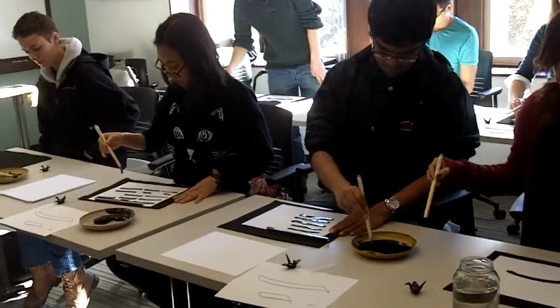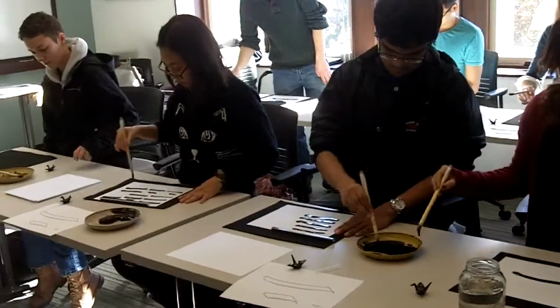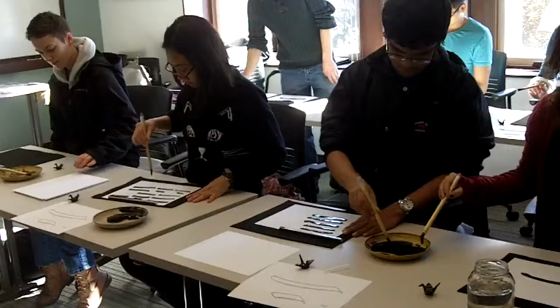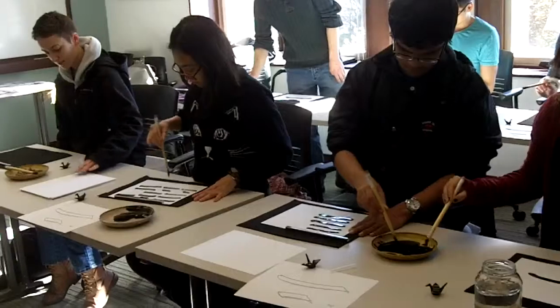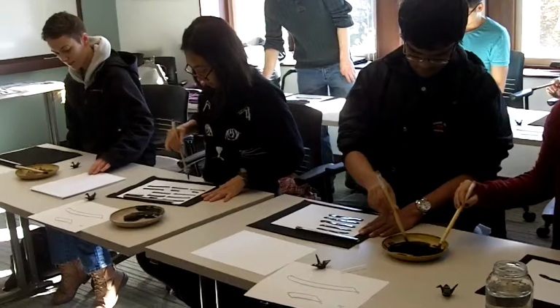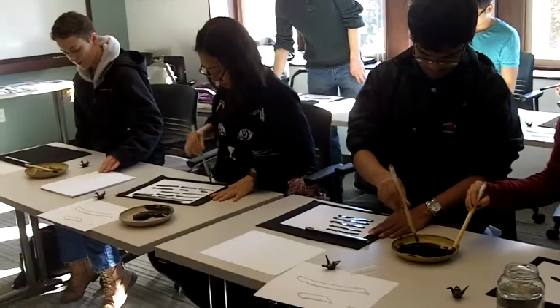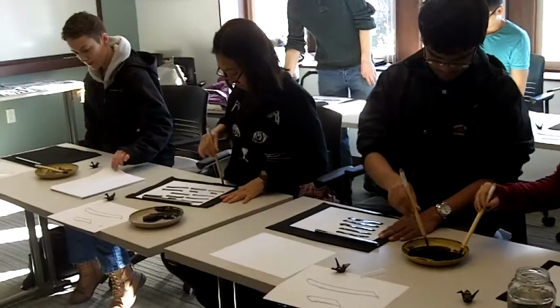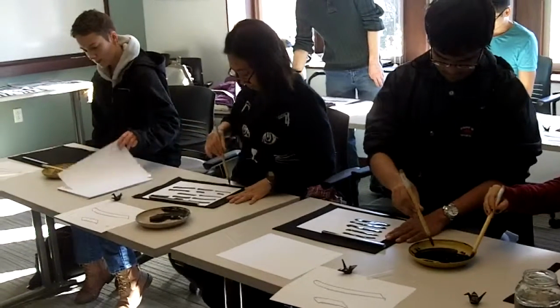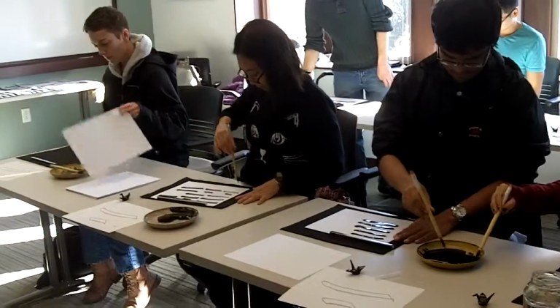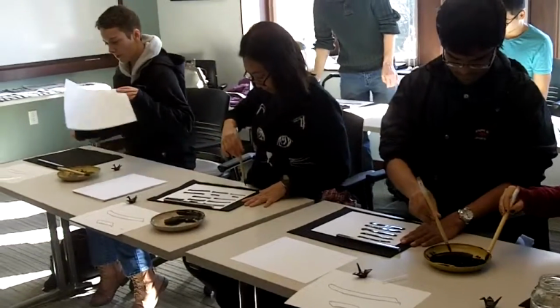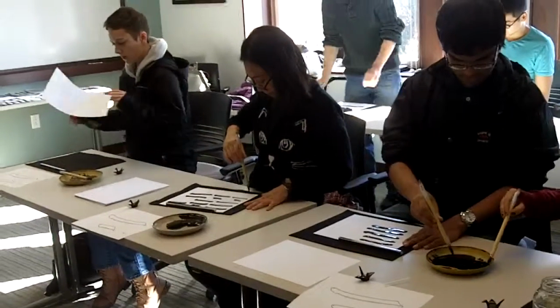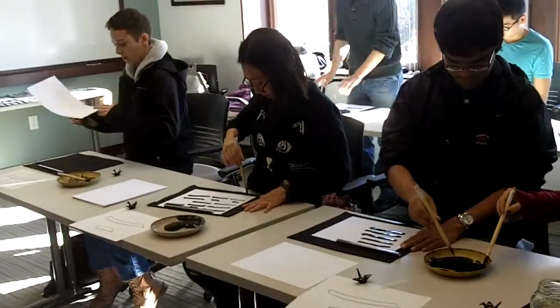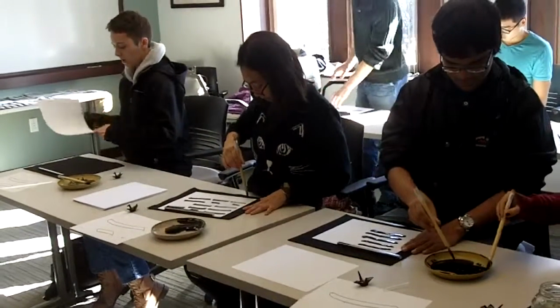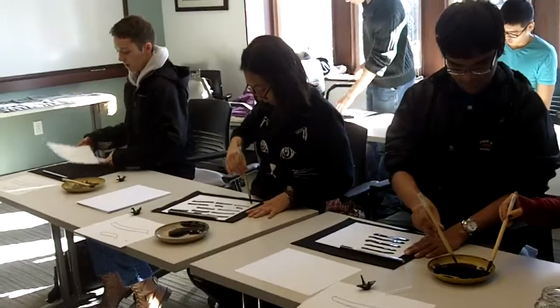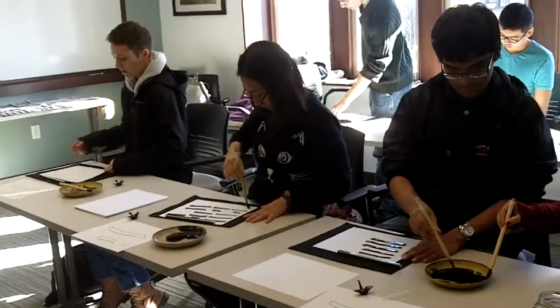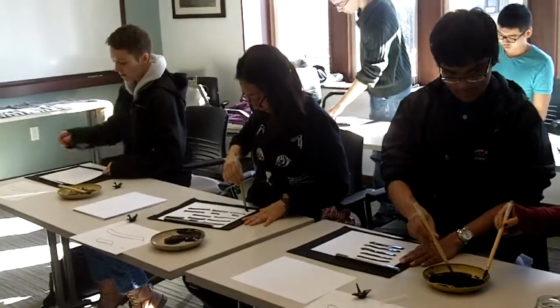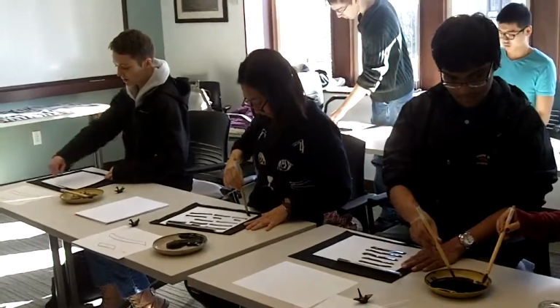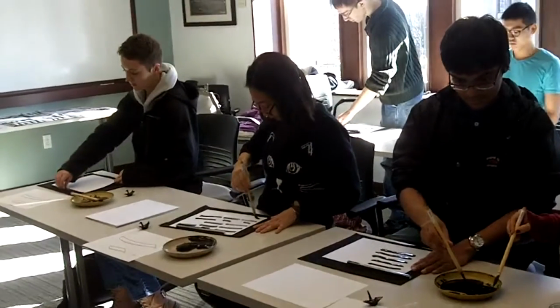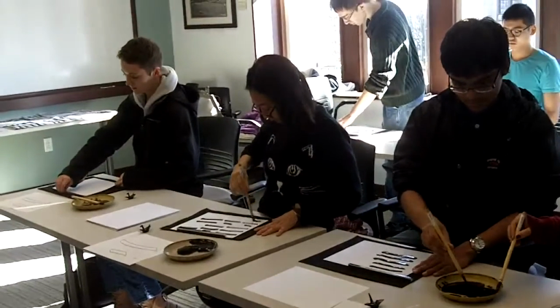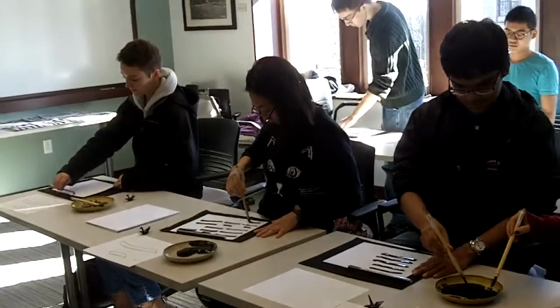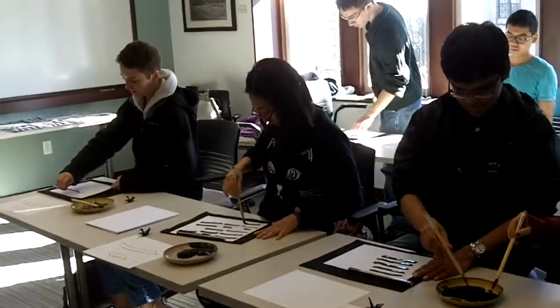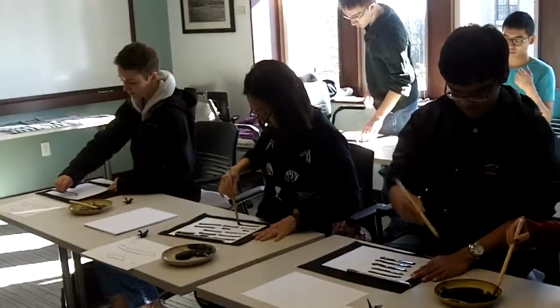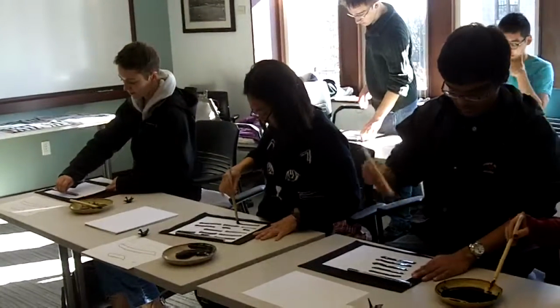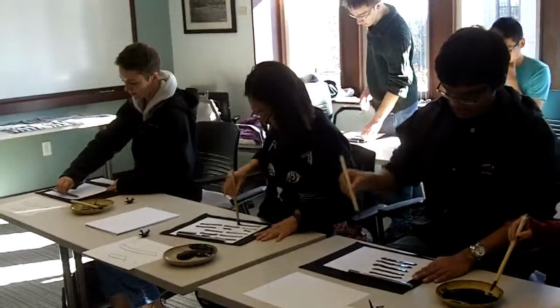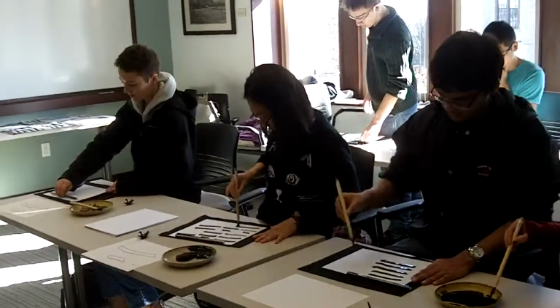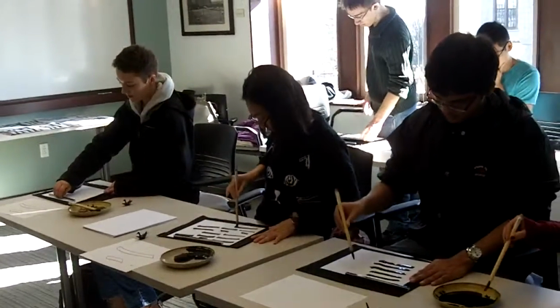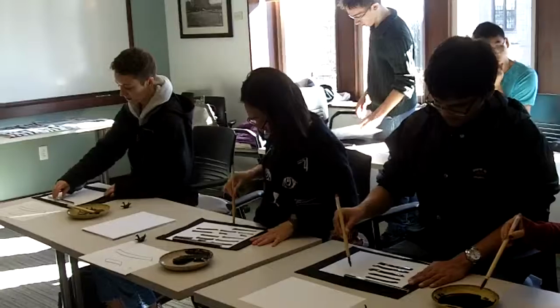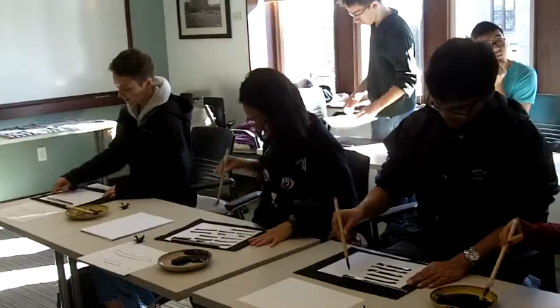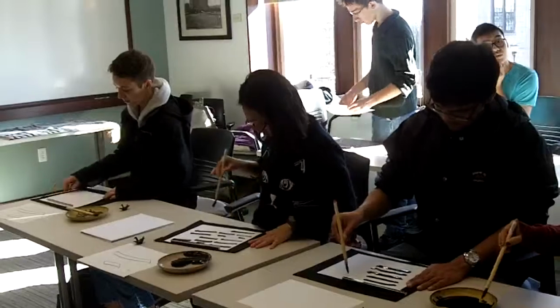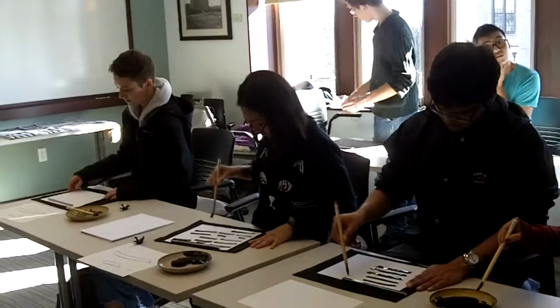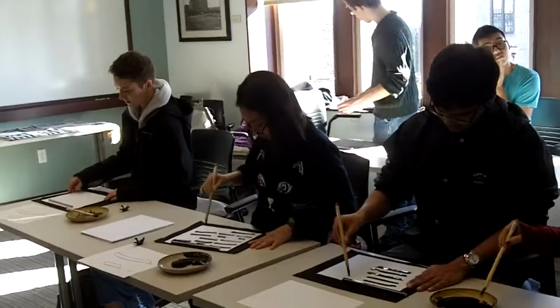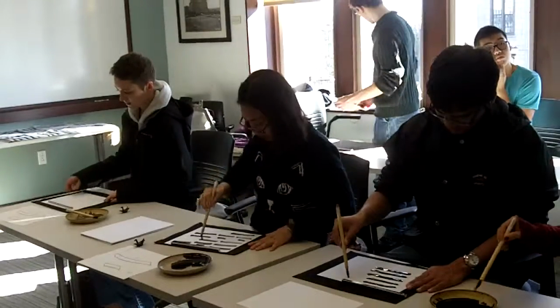Stroke order also, everyone, don't forget. The top line — the short line is first, and then the long one.